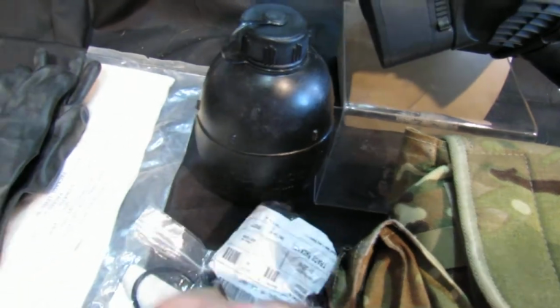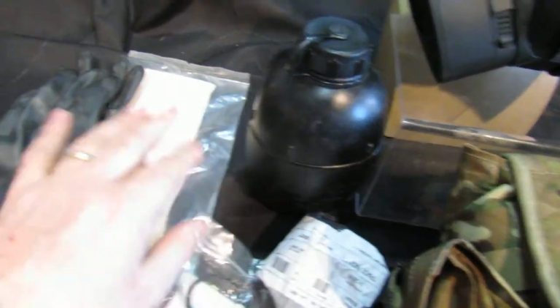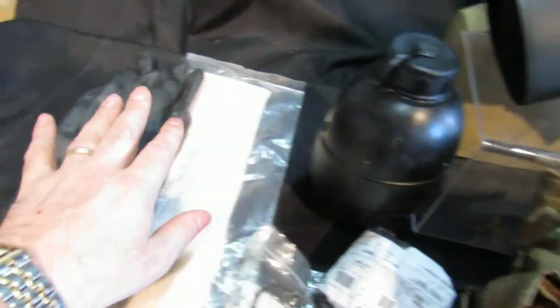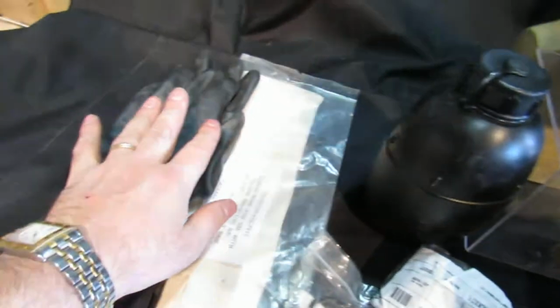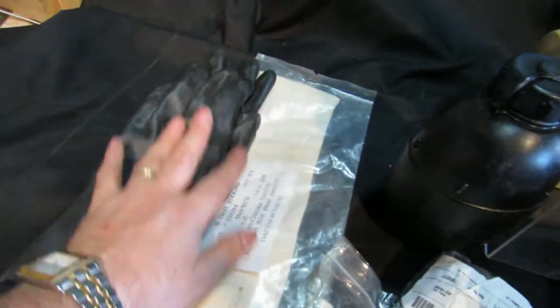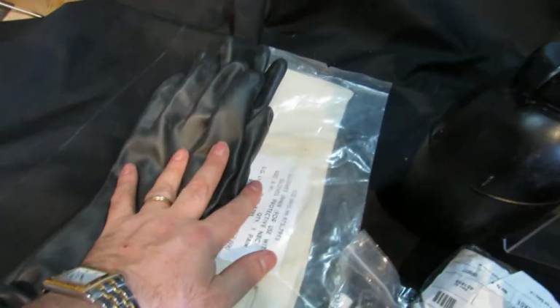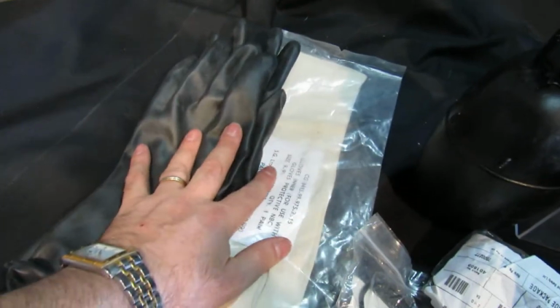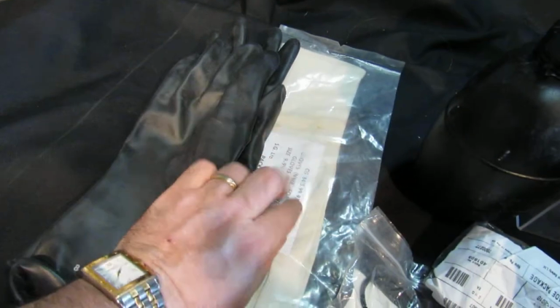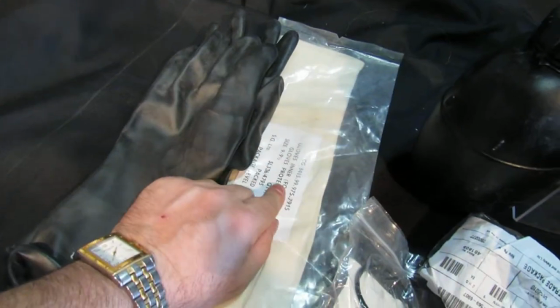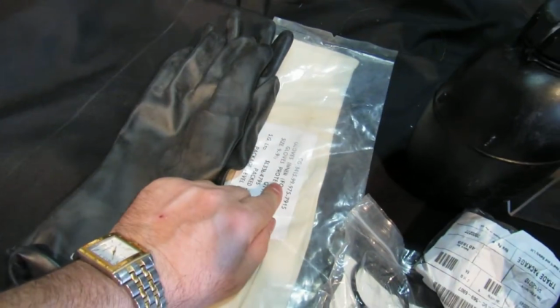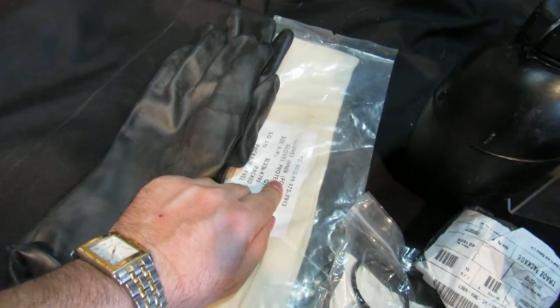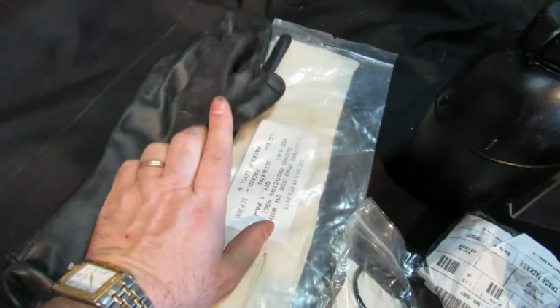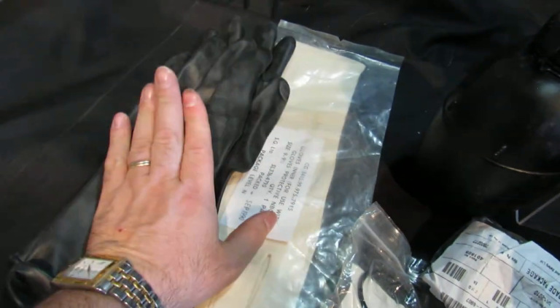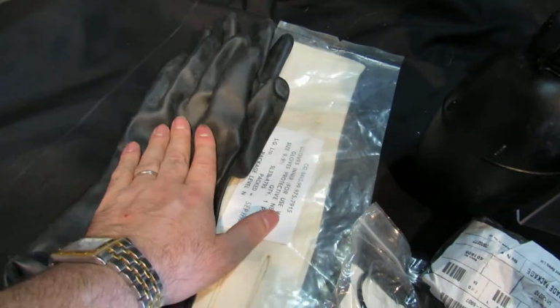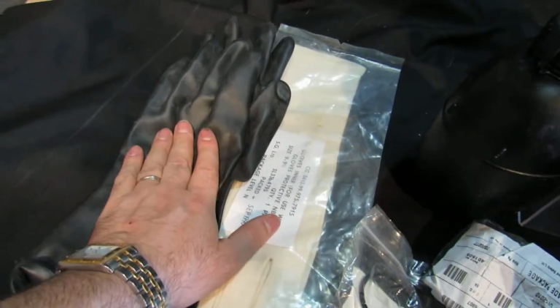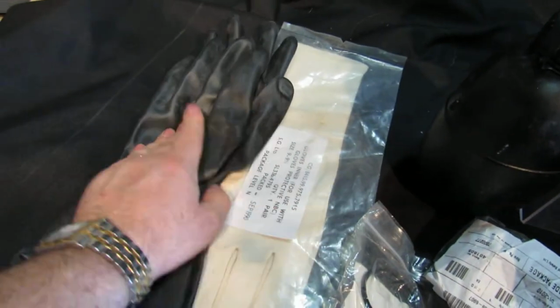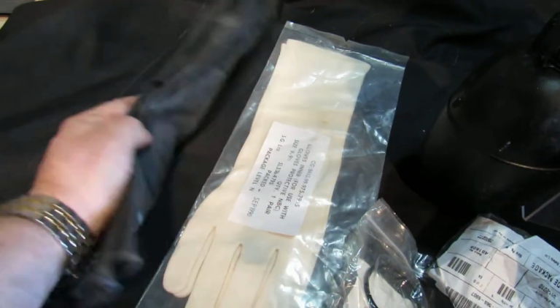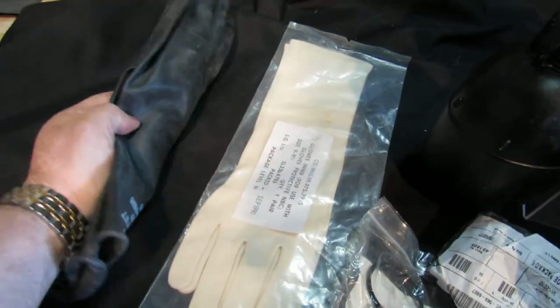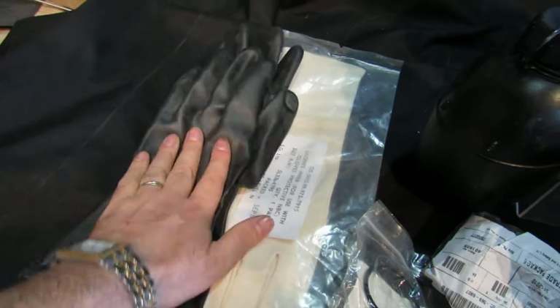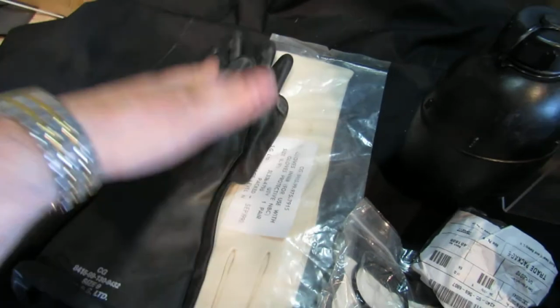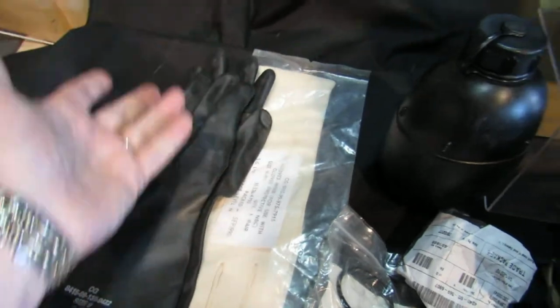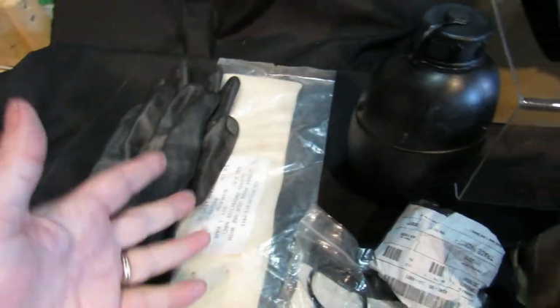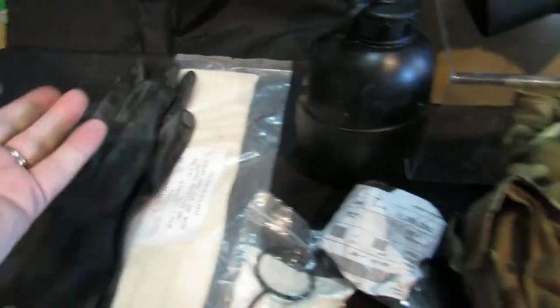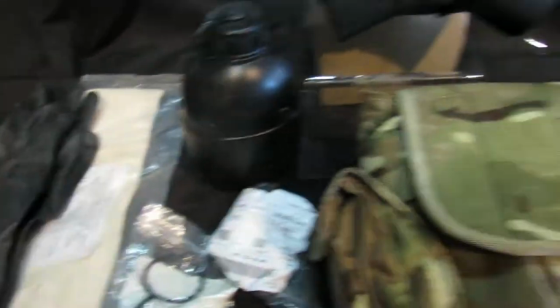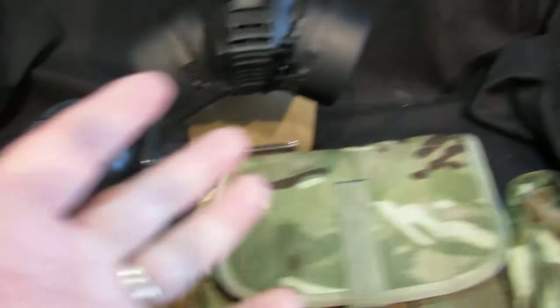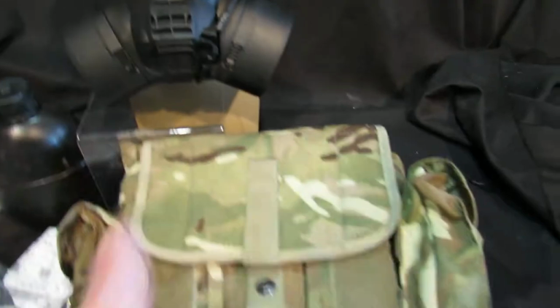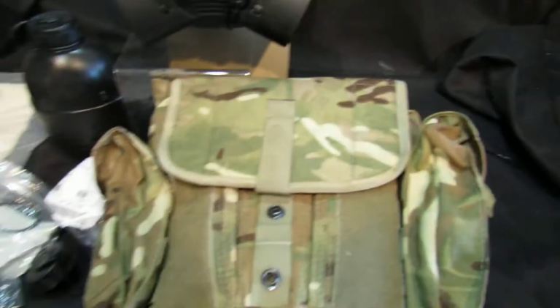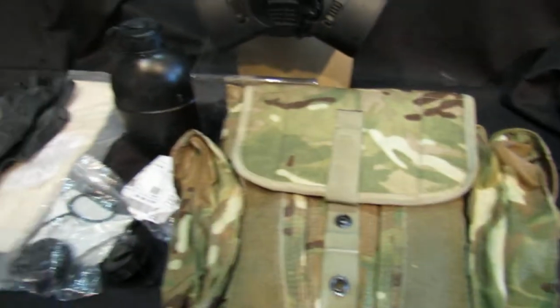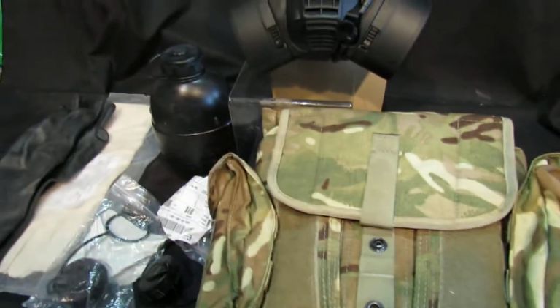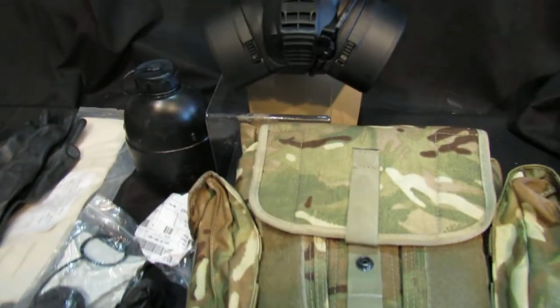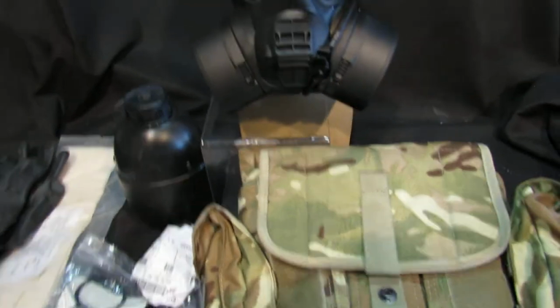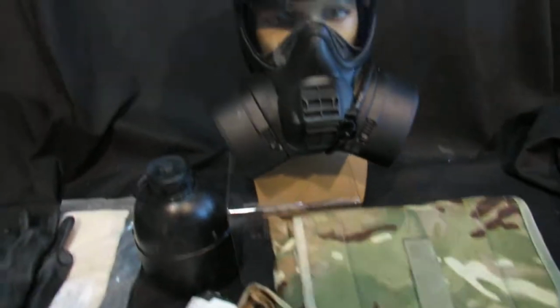Also throwing in sealed inner MBC gloves and unsealed outer MBC gloves — if you want that complete look, it all makes it look like a full, complete set.